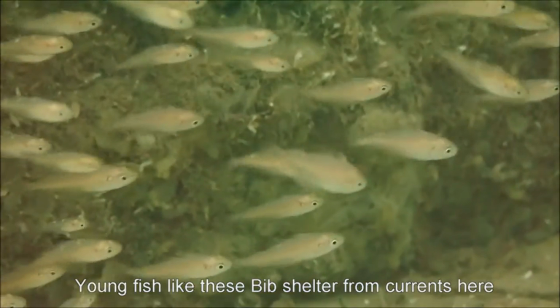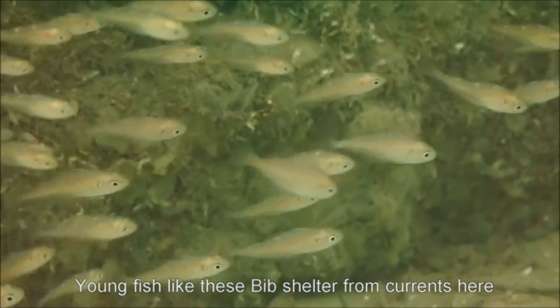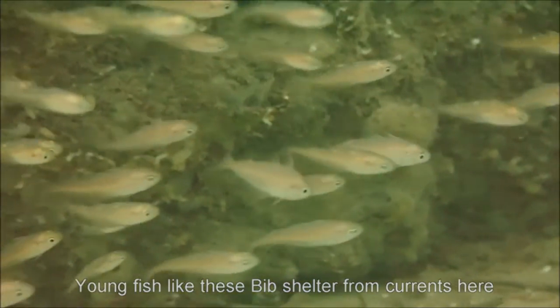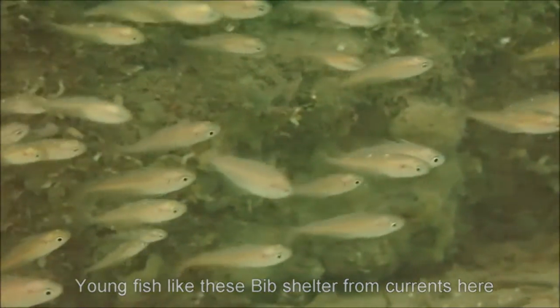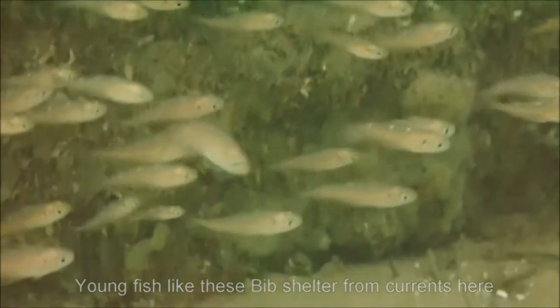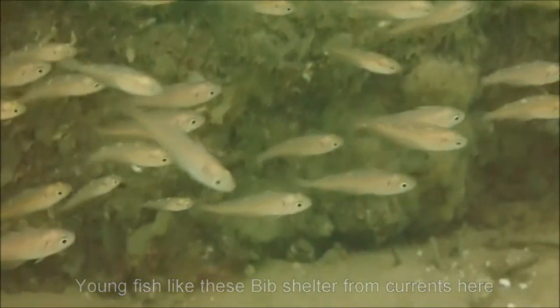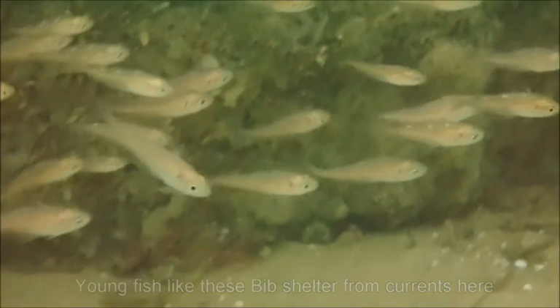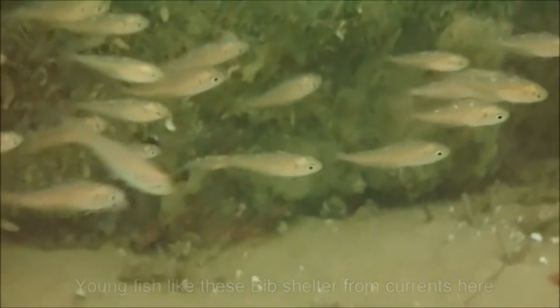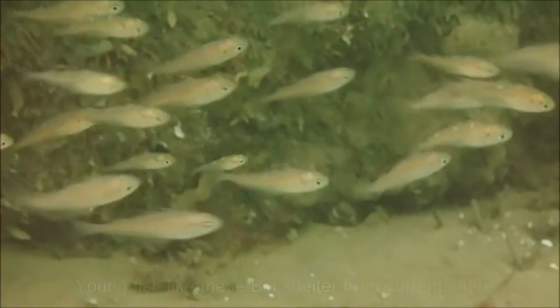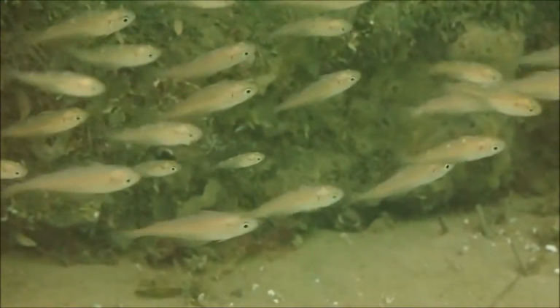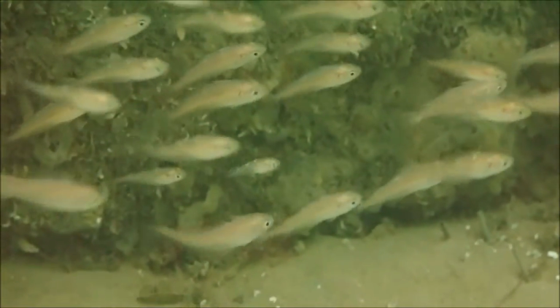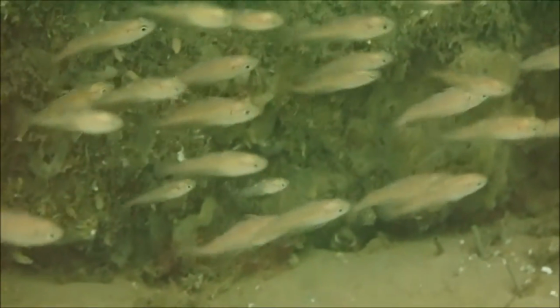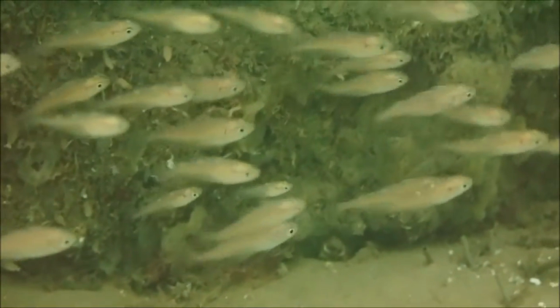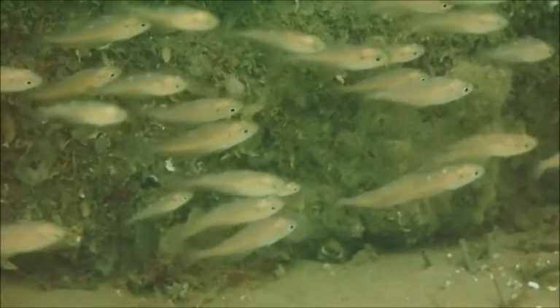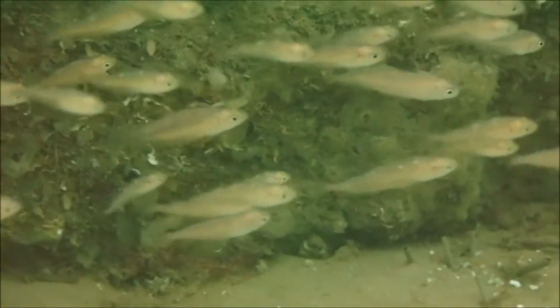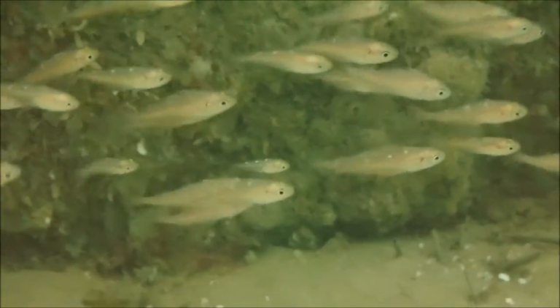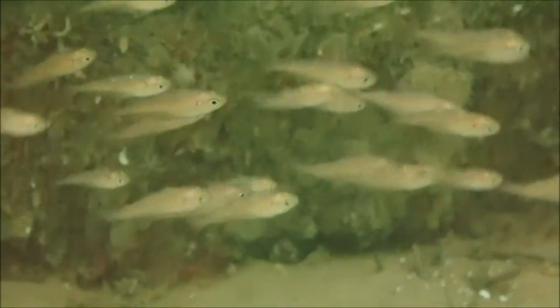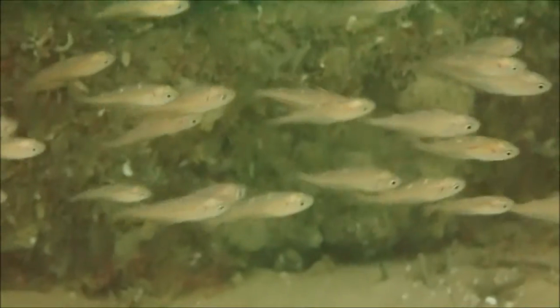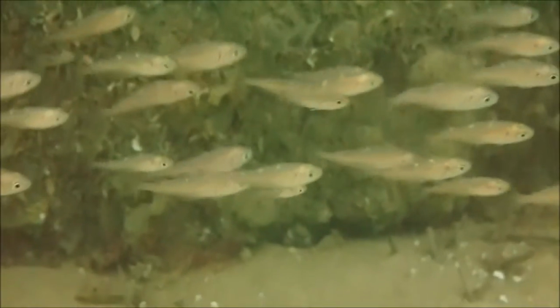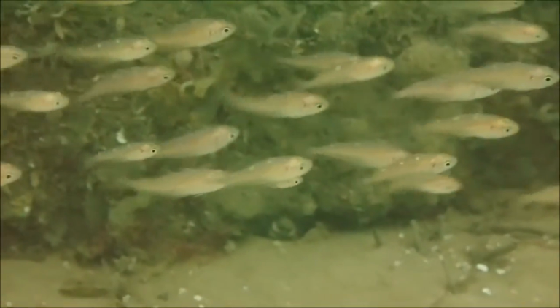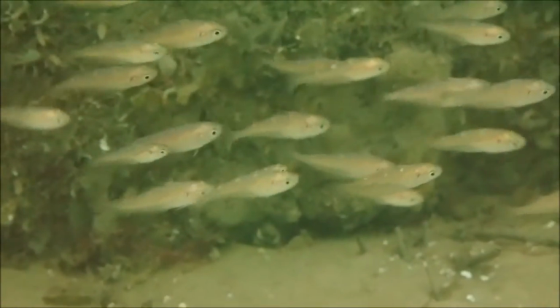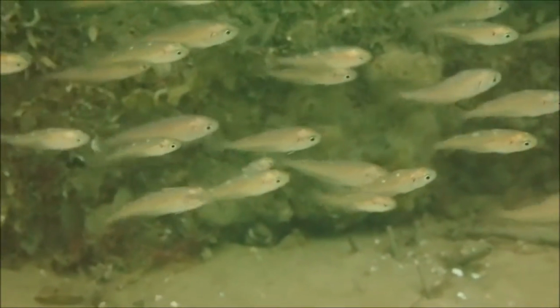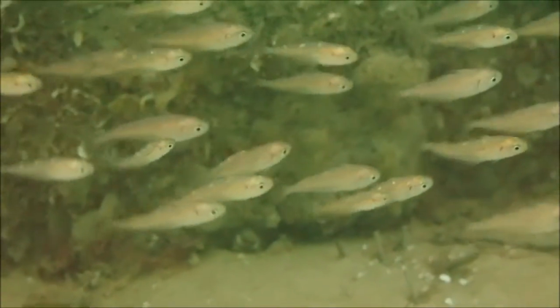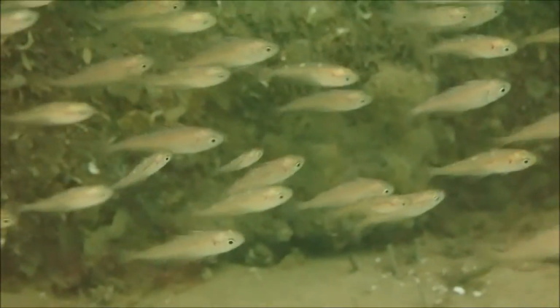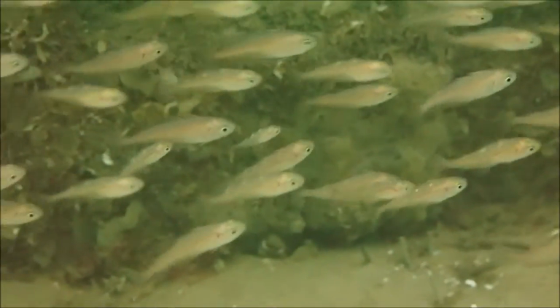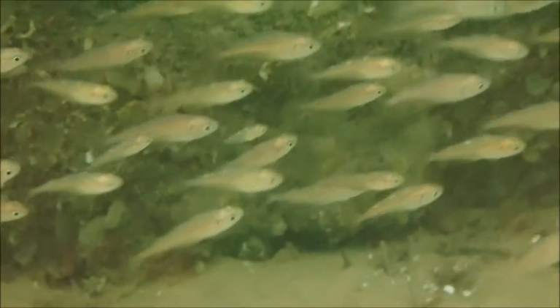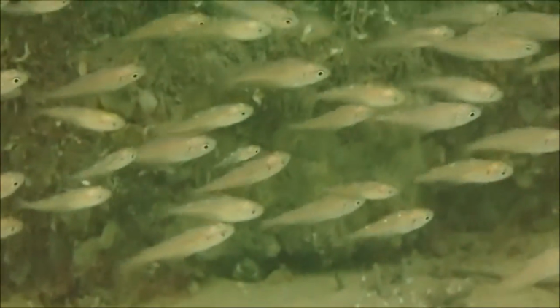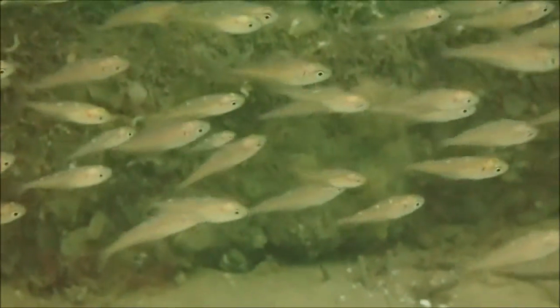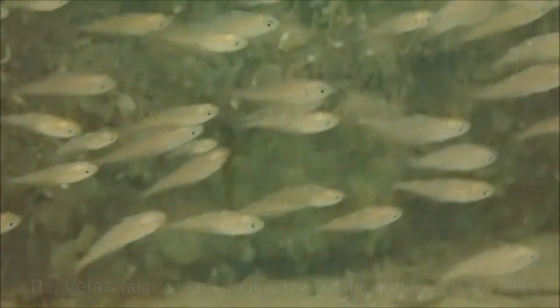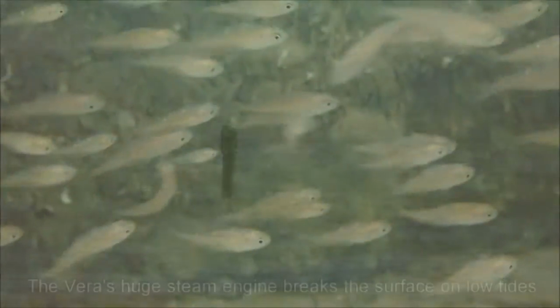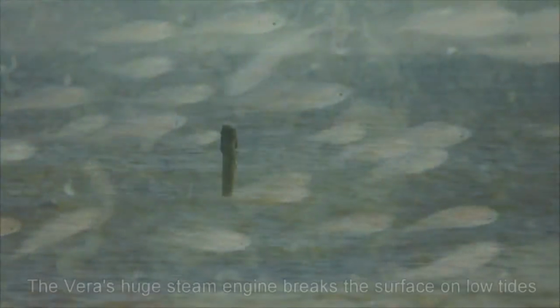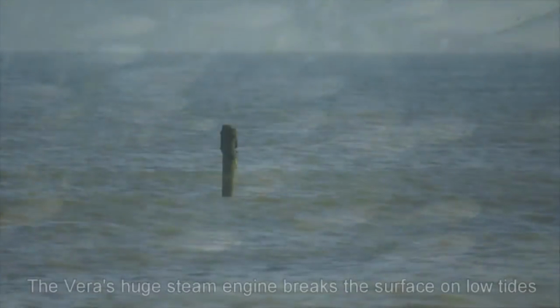Juvenile bib shelter from the current. These young fish are lucky that they're not considered good to eat.